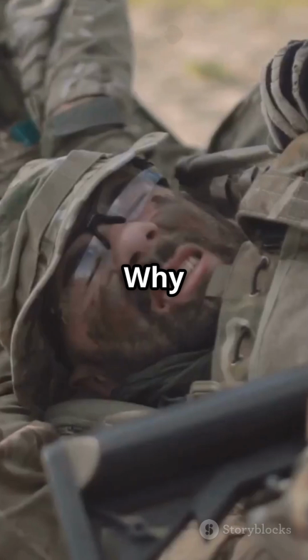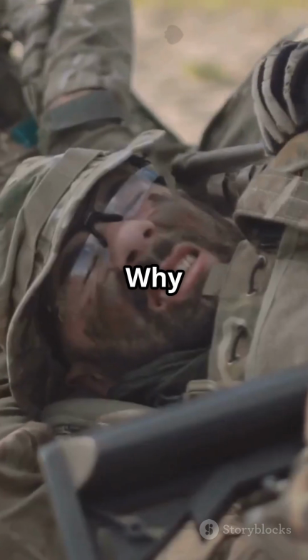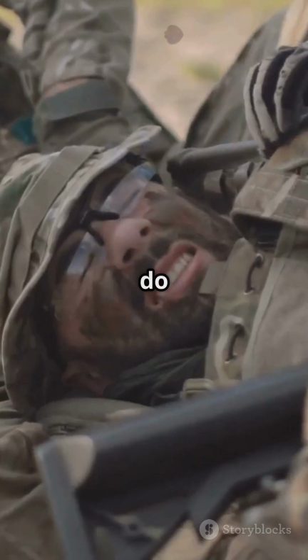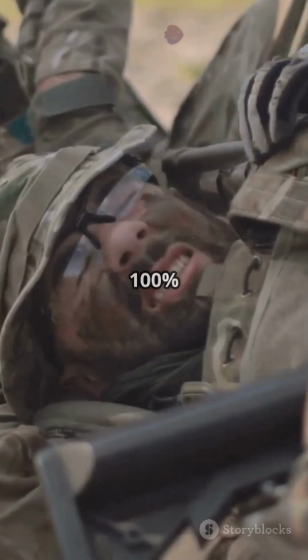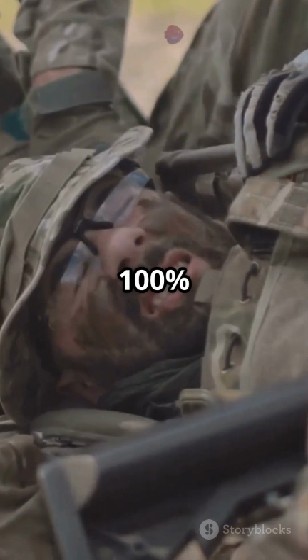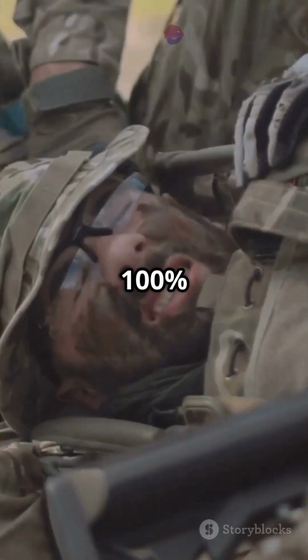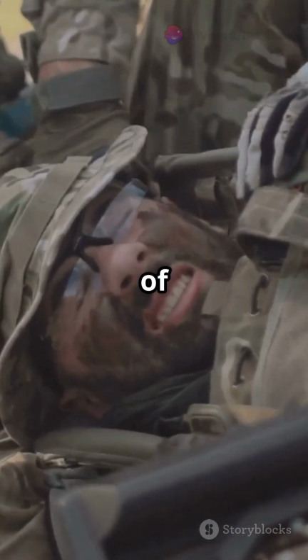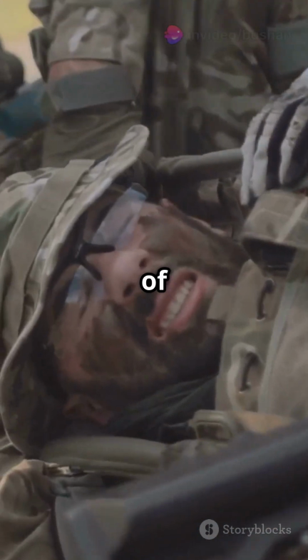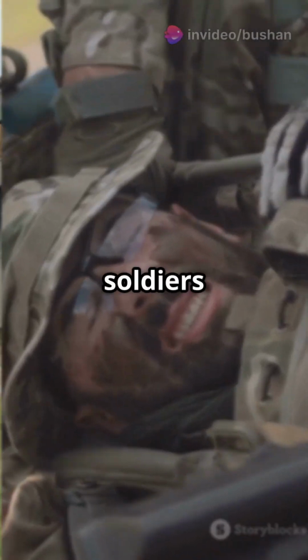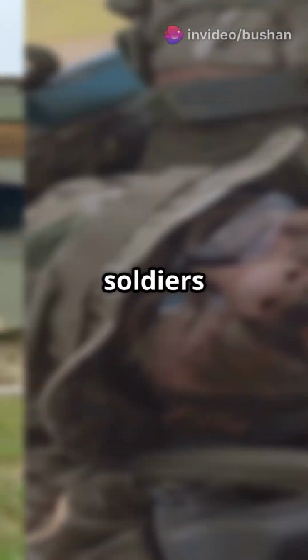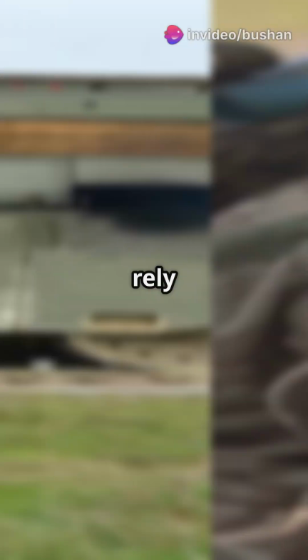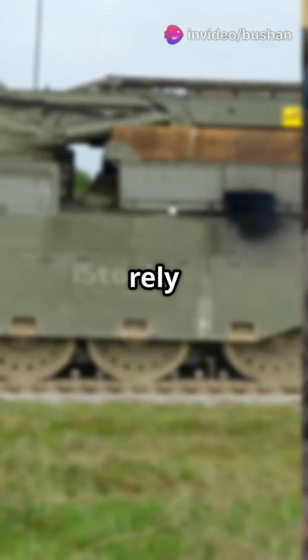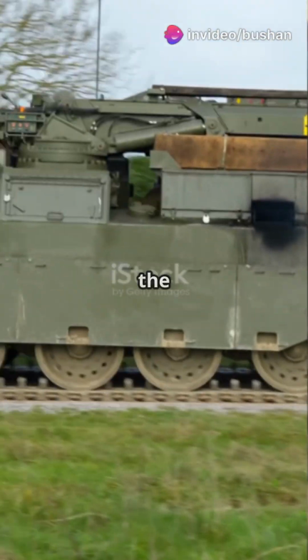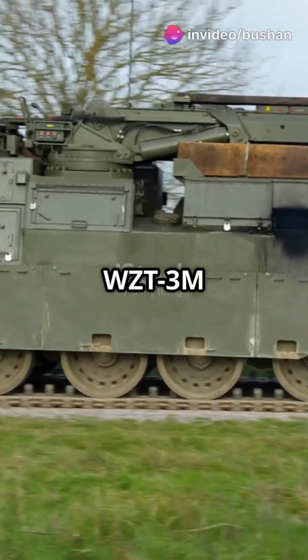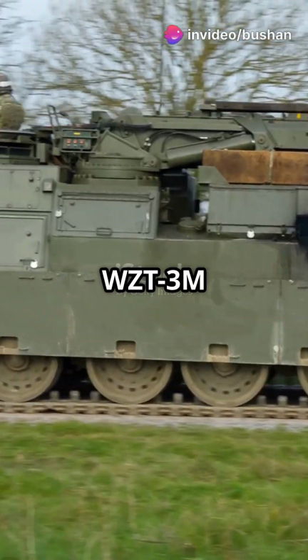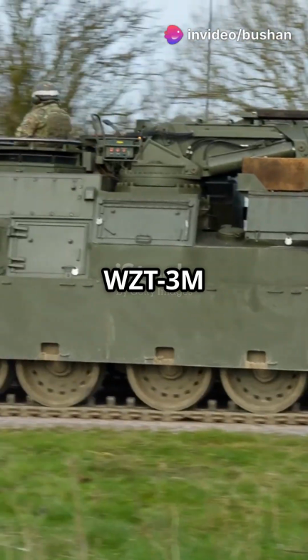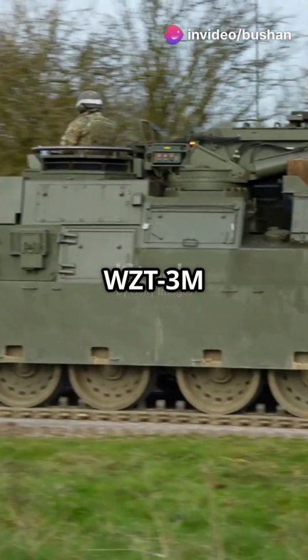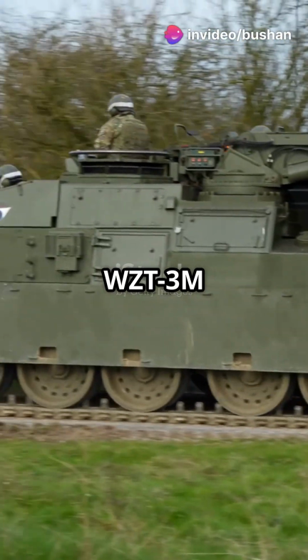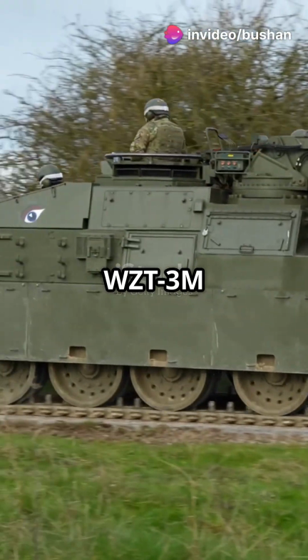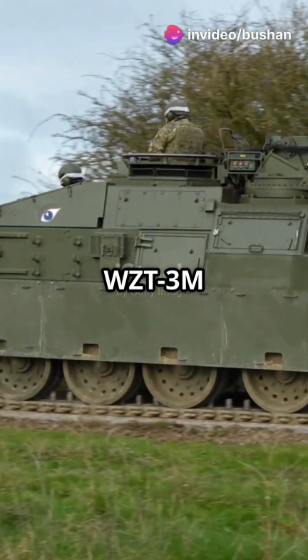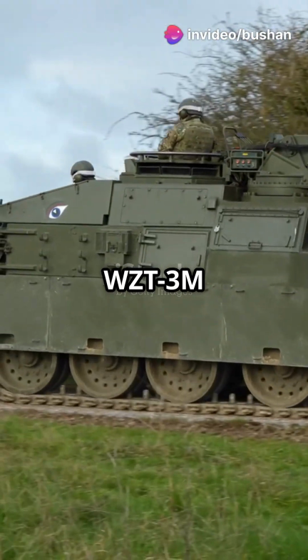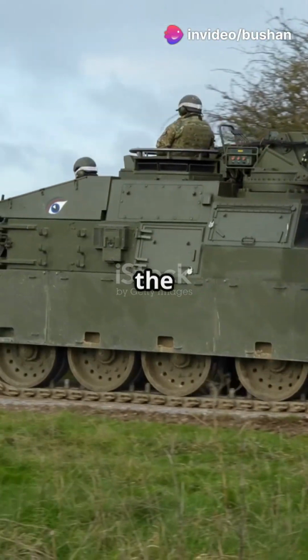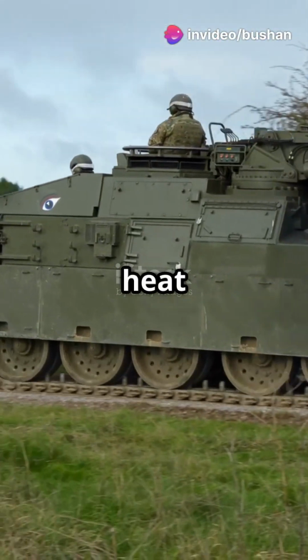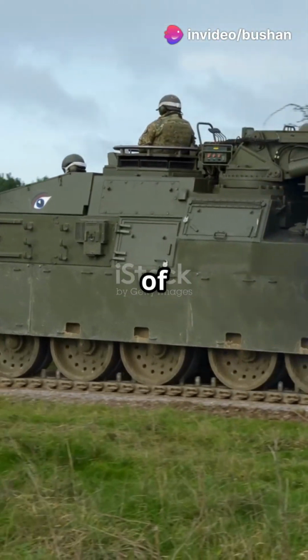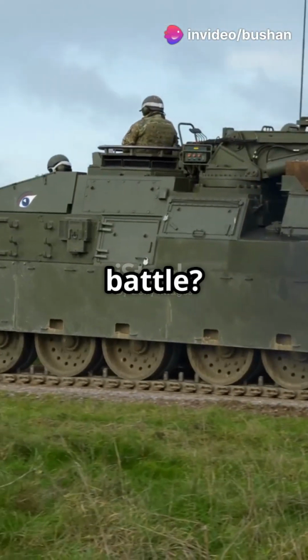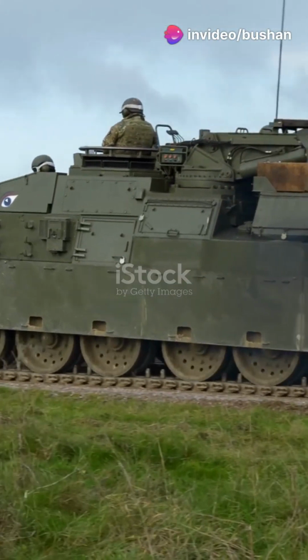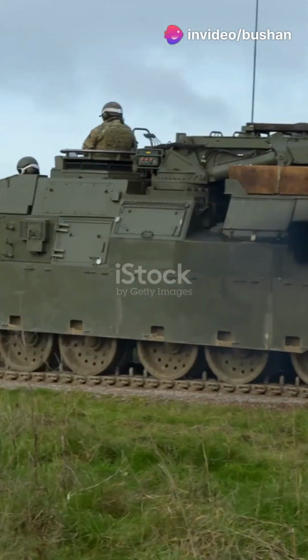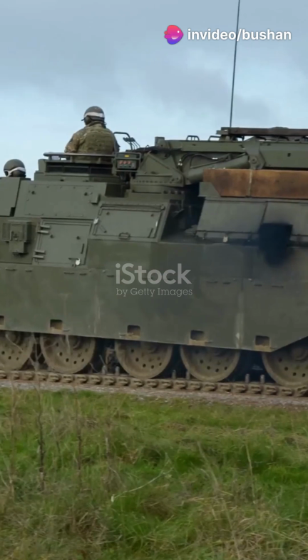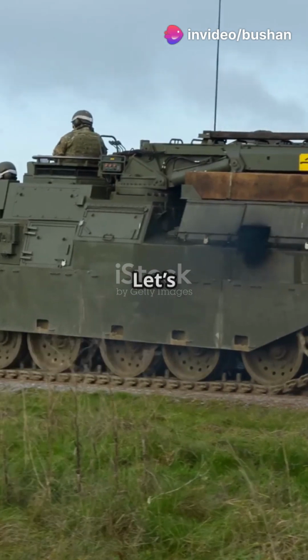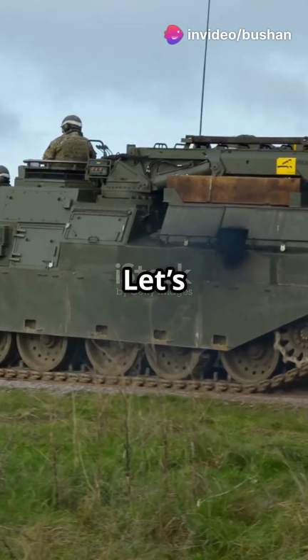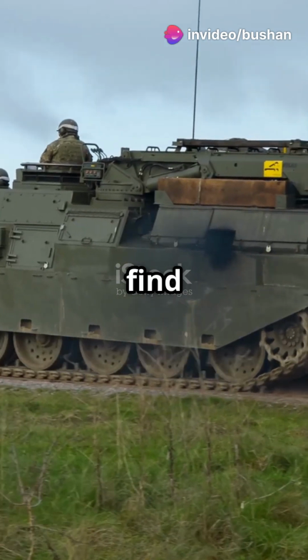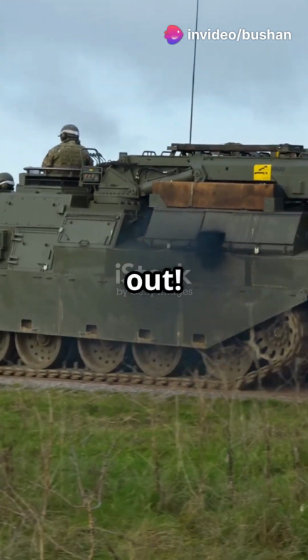Why do 100% of soldiers rely on the WZT-3M in the heat of battle? Let's find out.